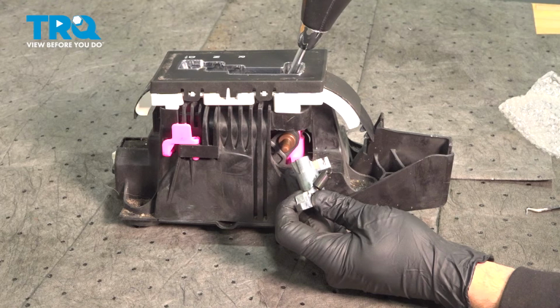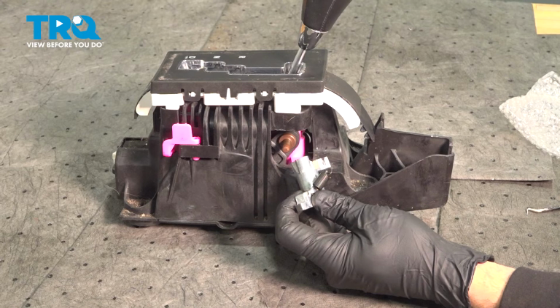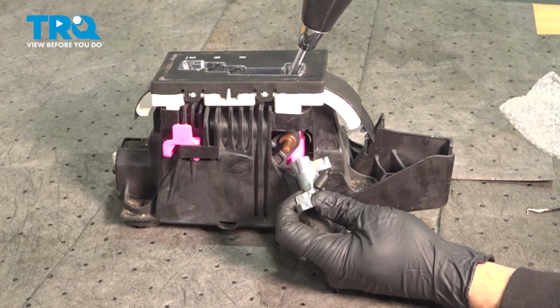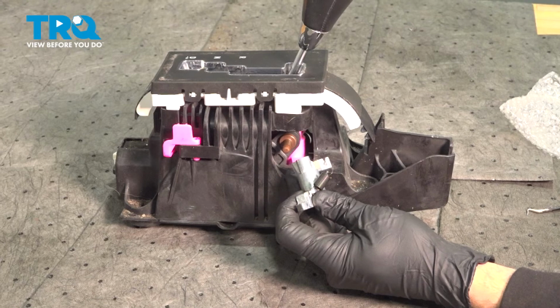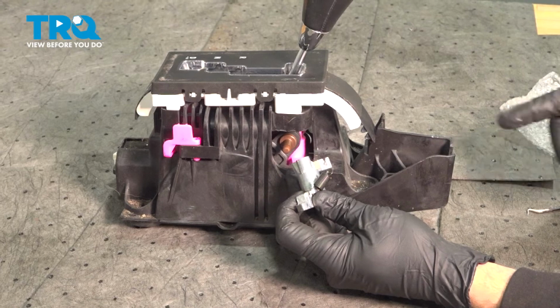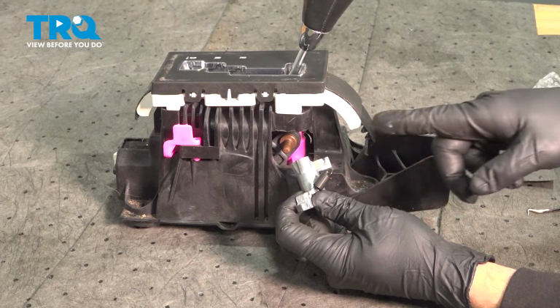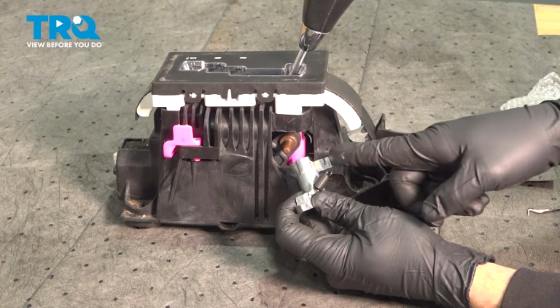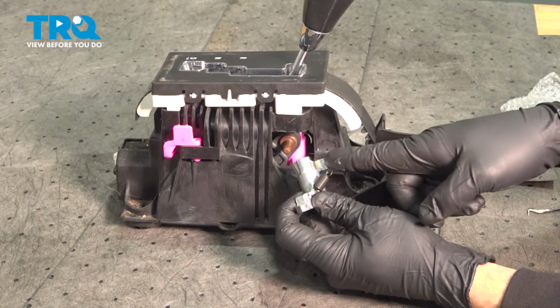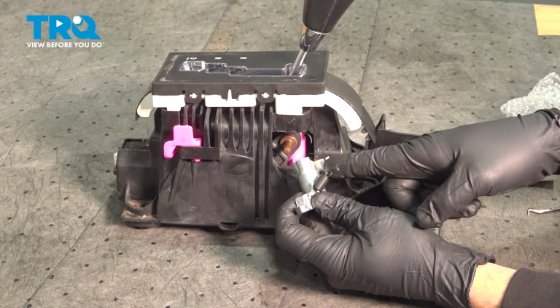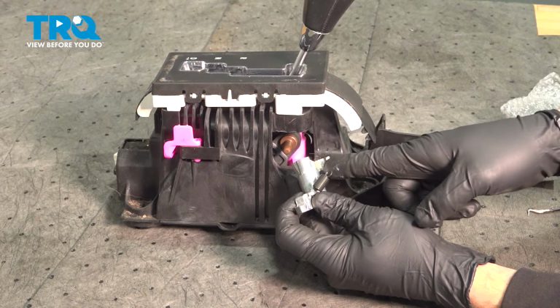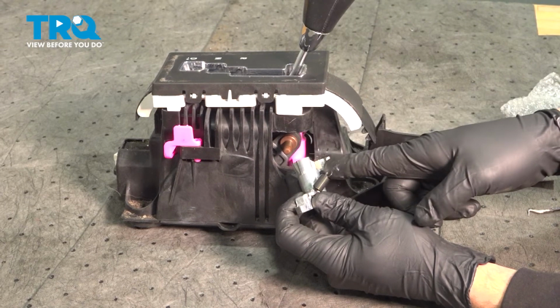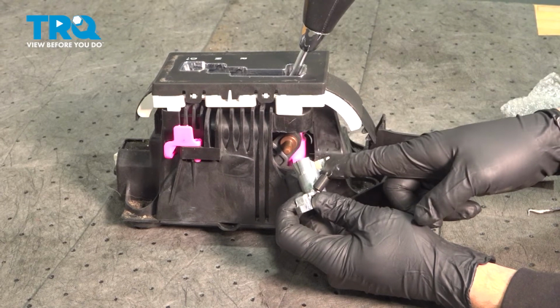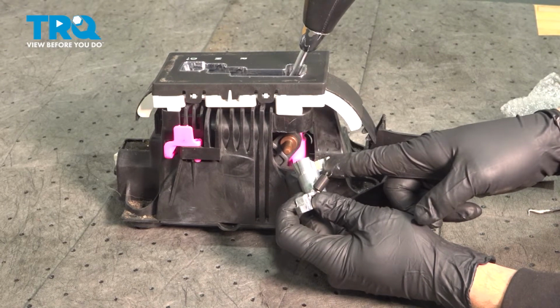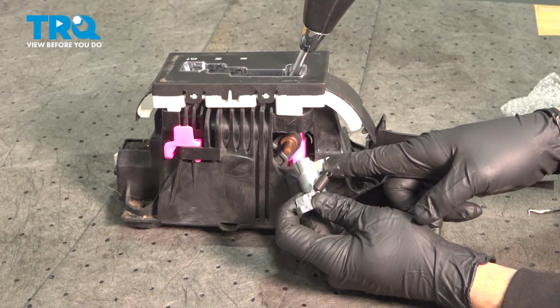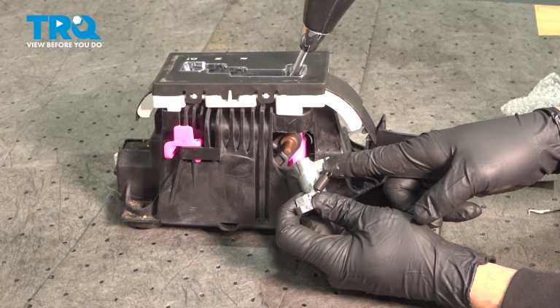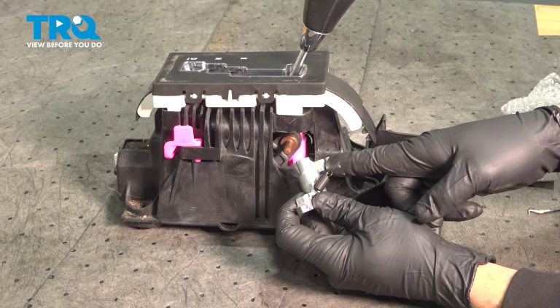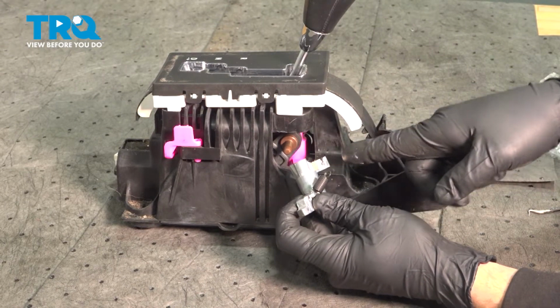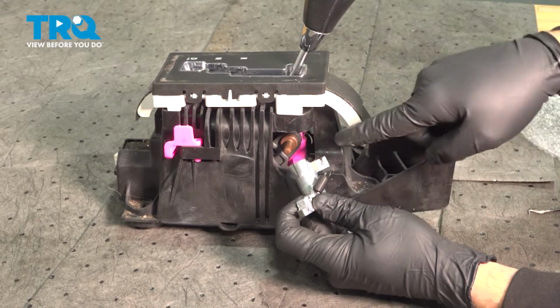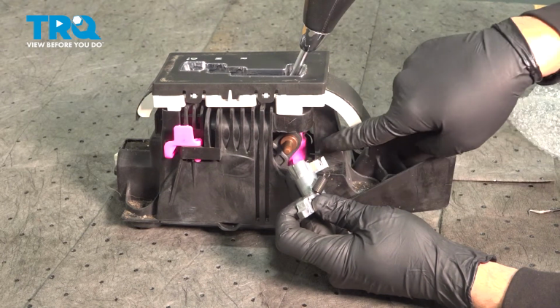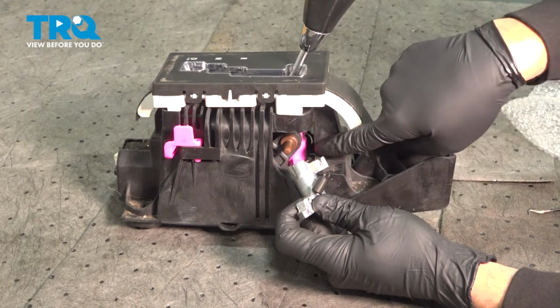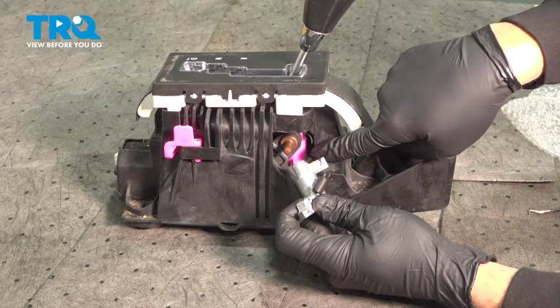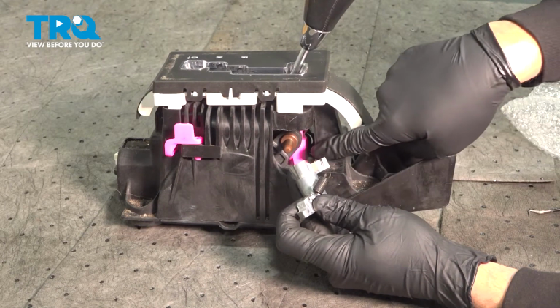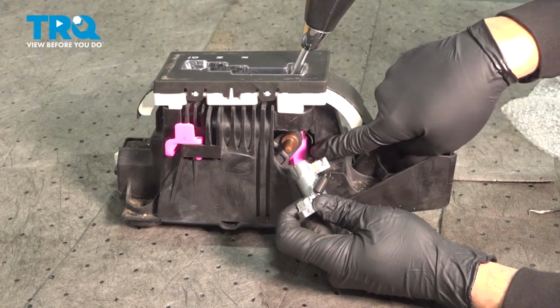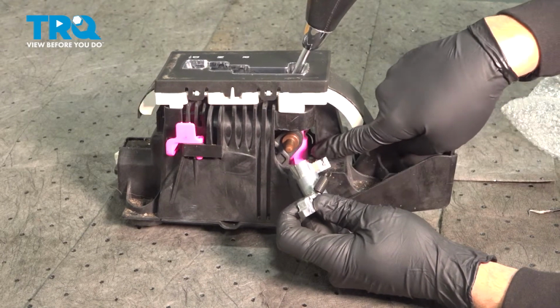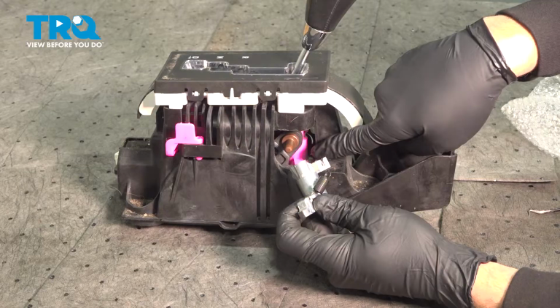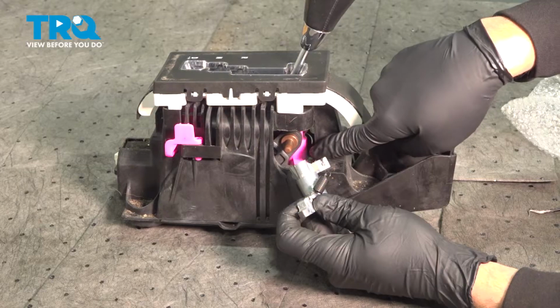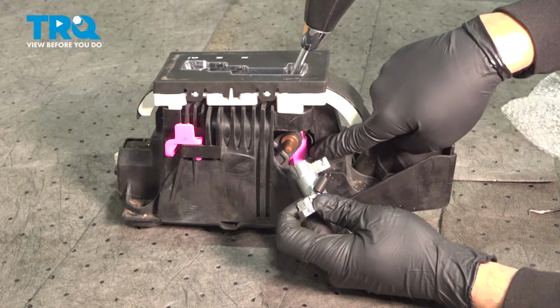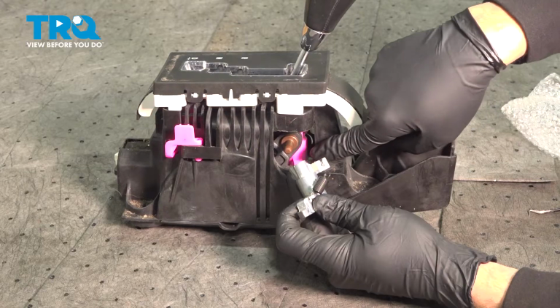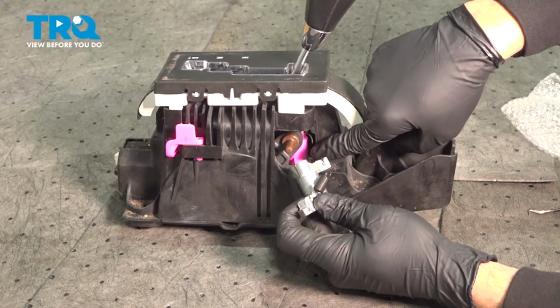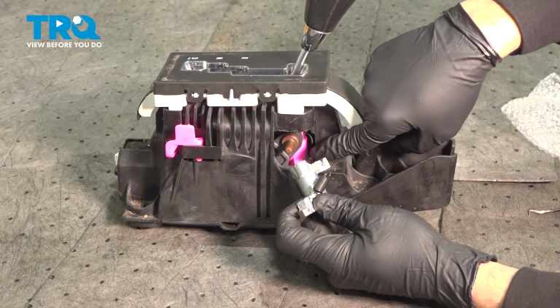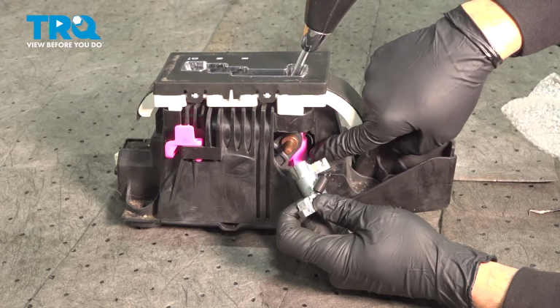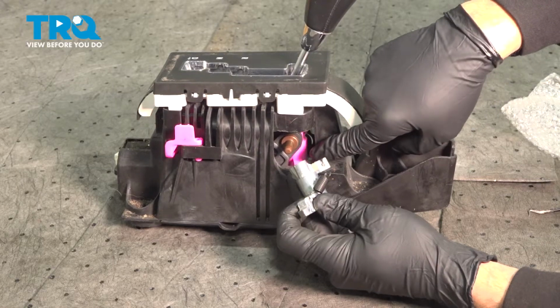In this video, we're going to show you how to replace your shift interlock latch located inside your shifter on the Chrysler 300.